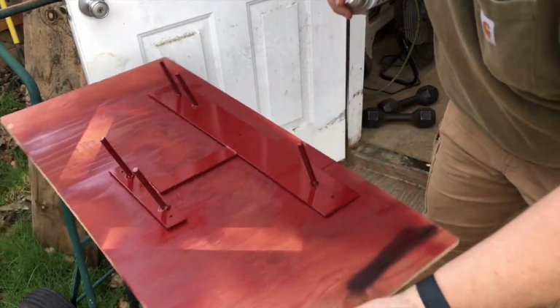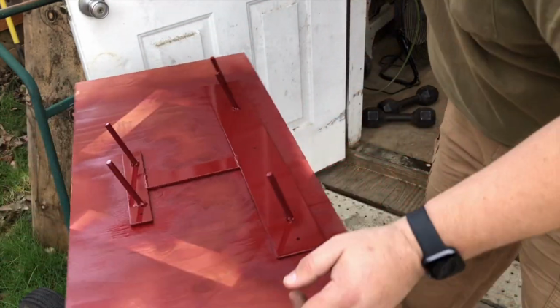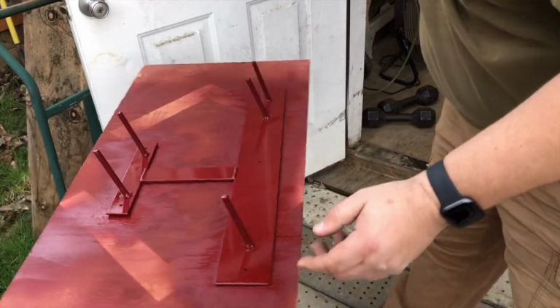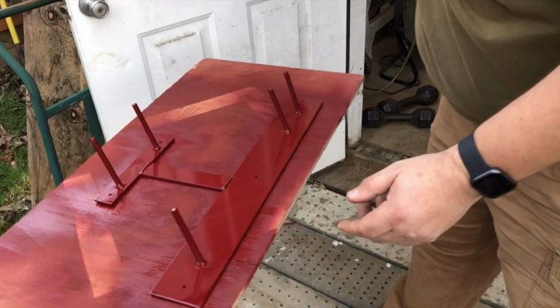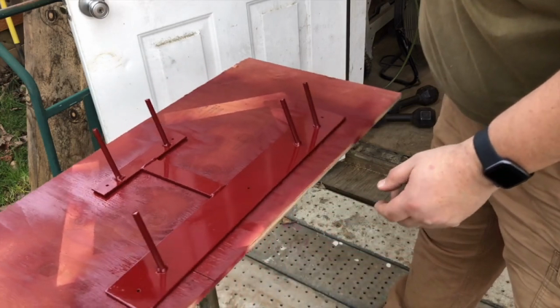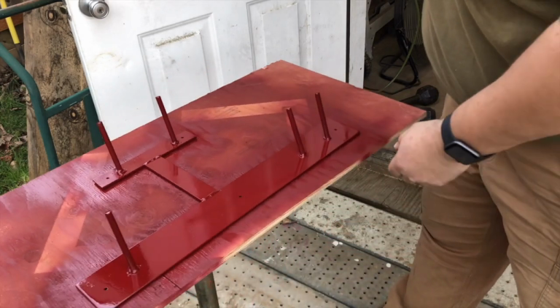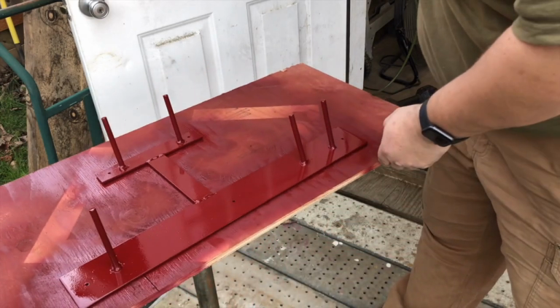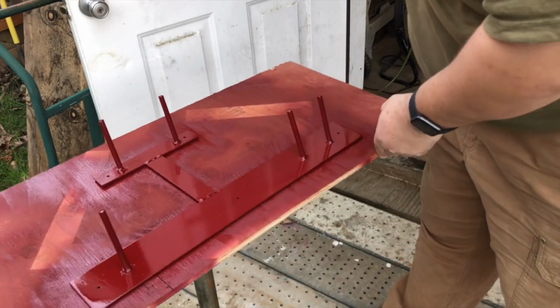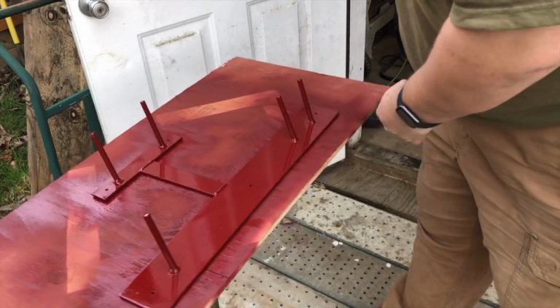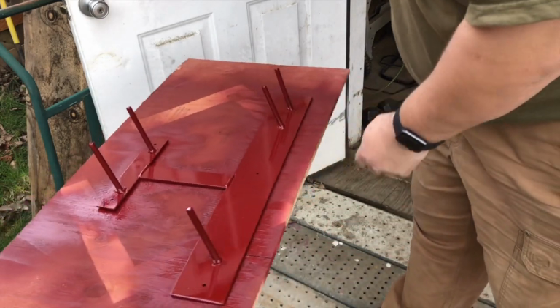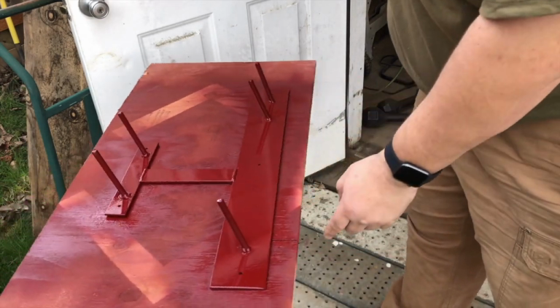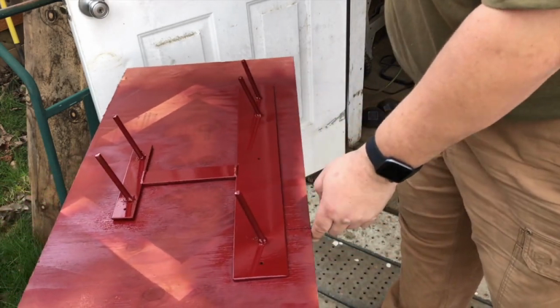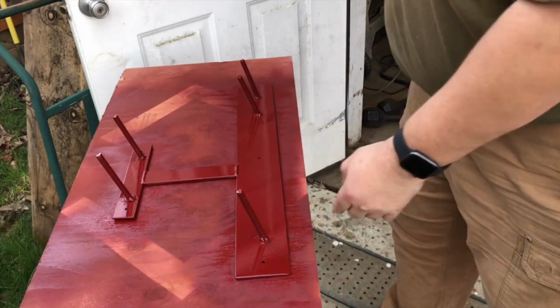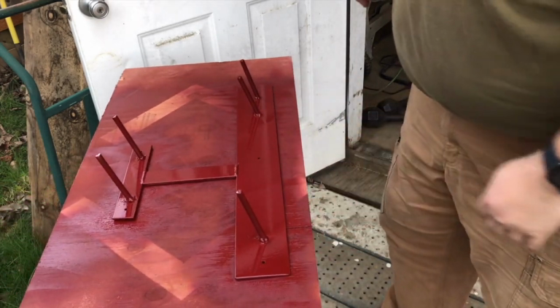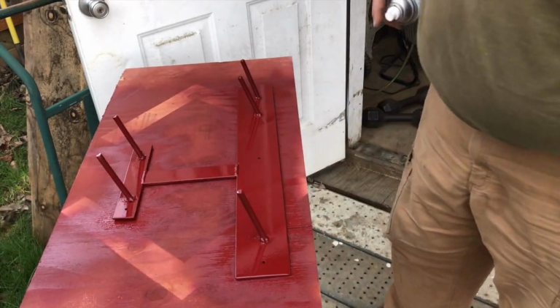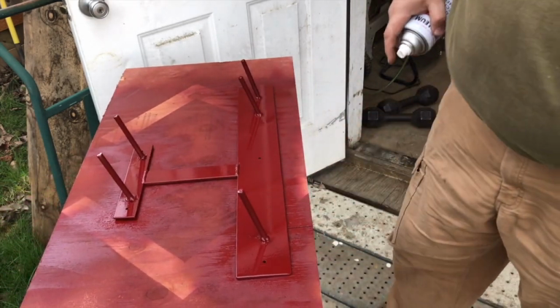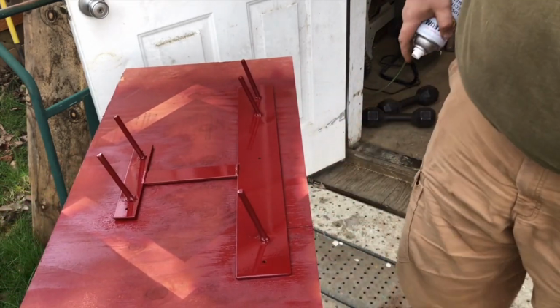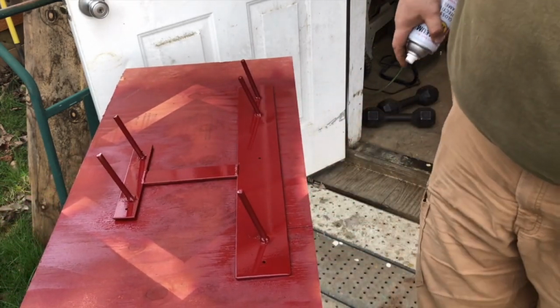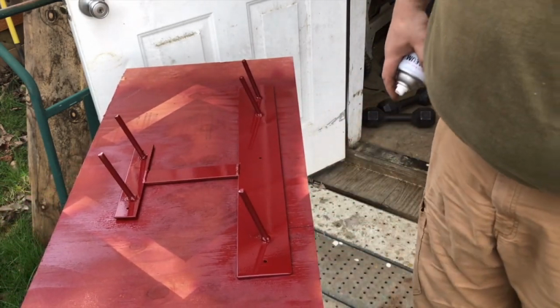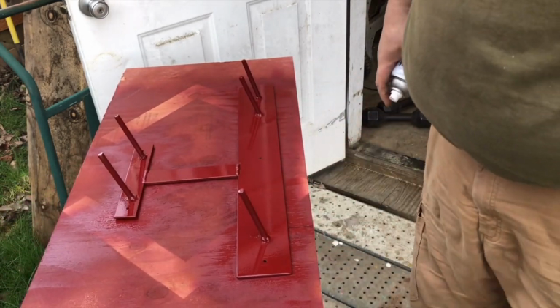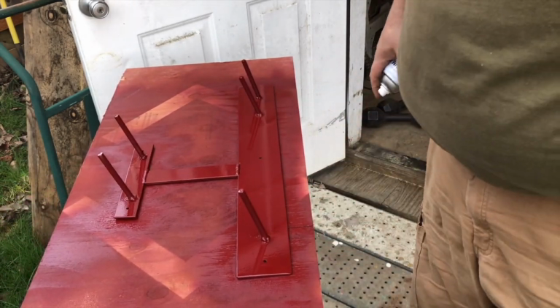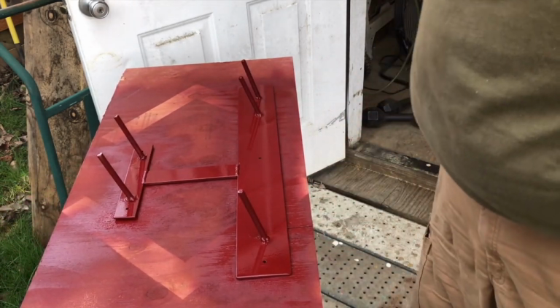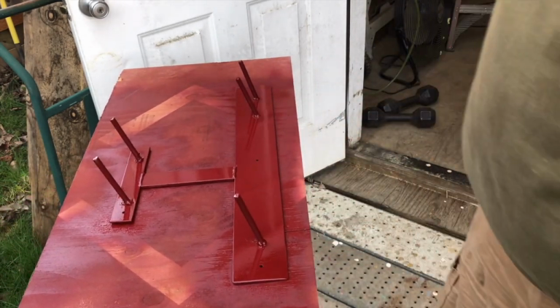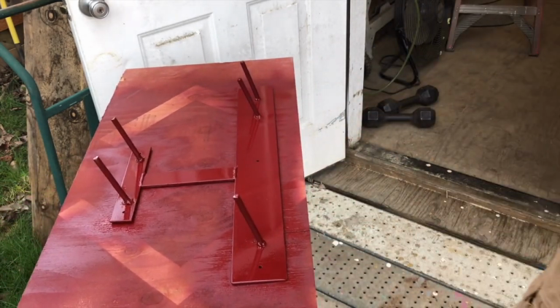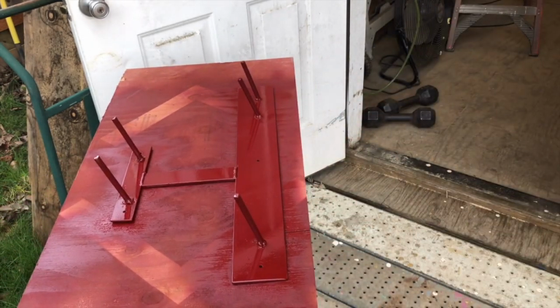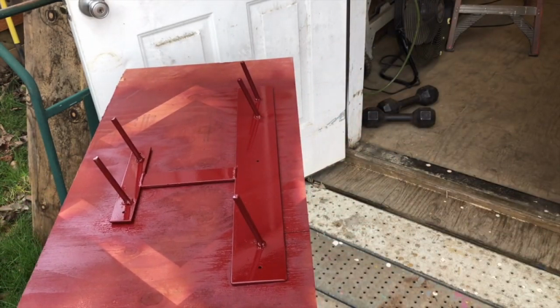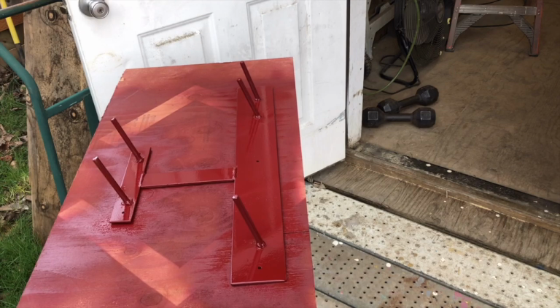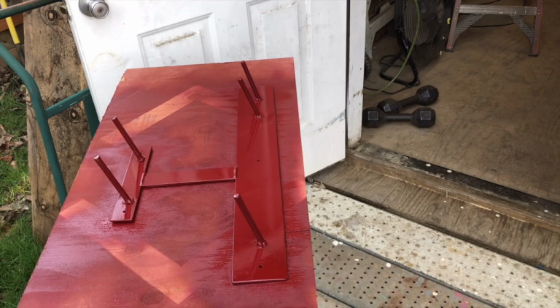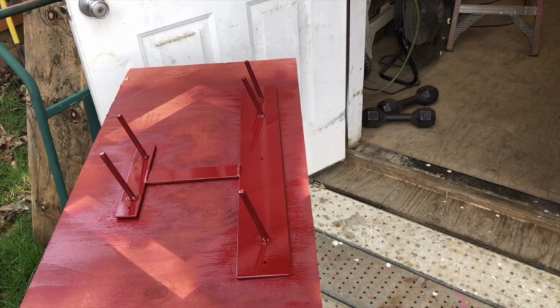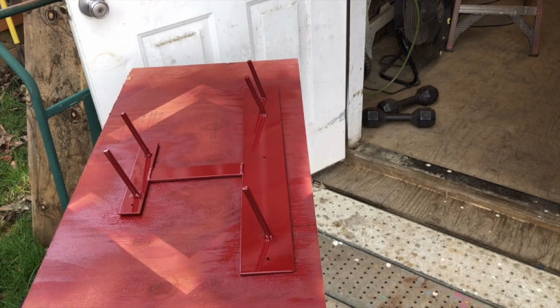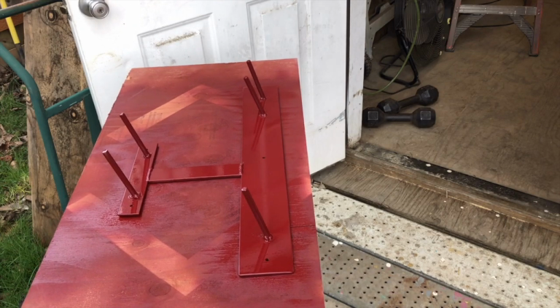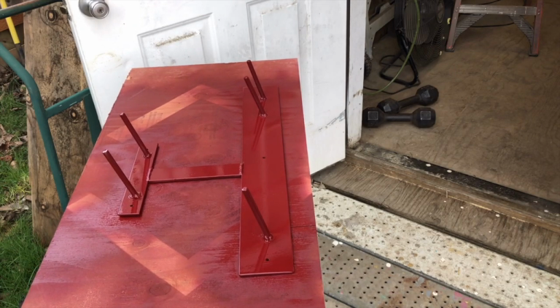All right, looks good. Let's let that dry and we'll put it up on the wall.